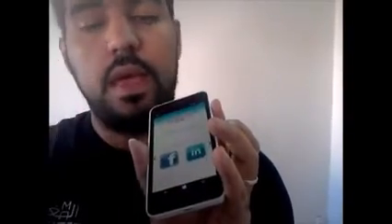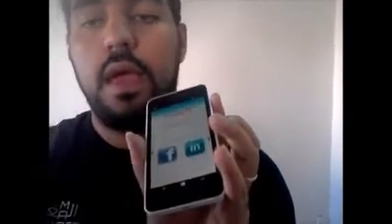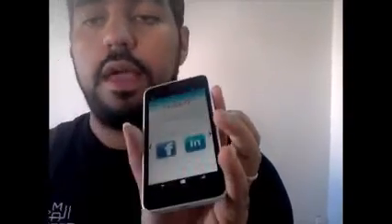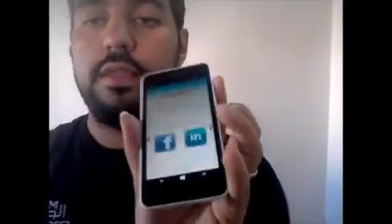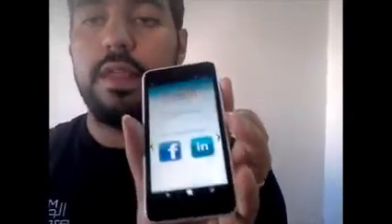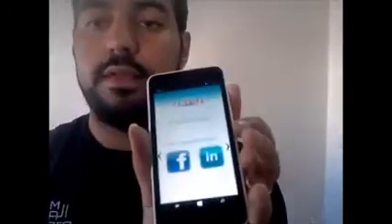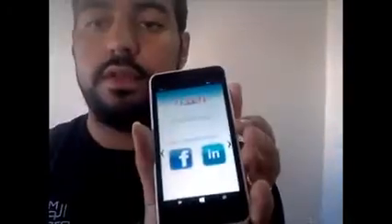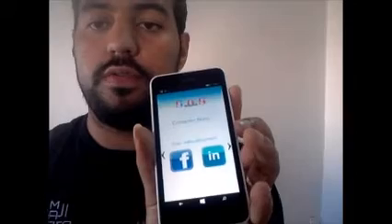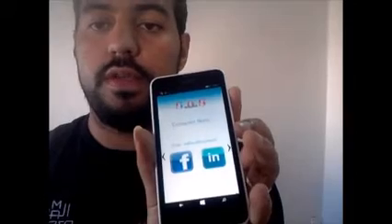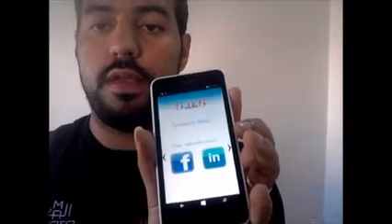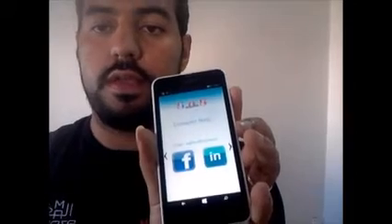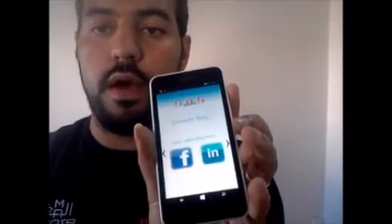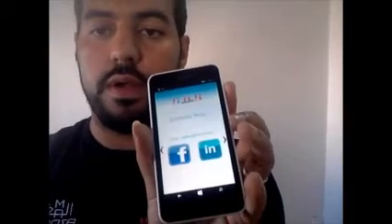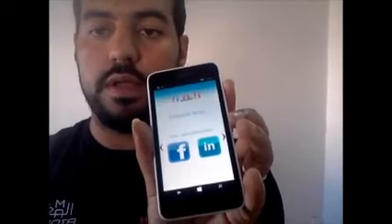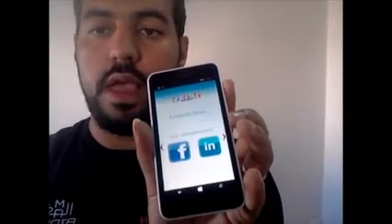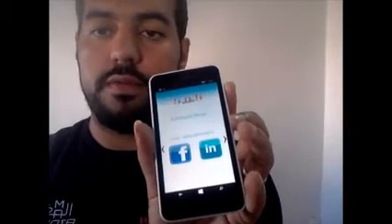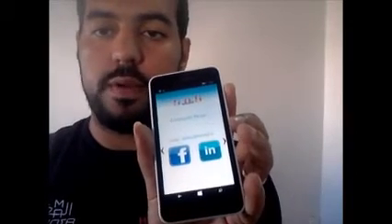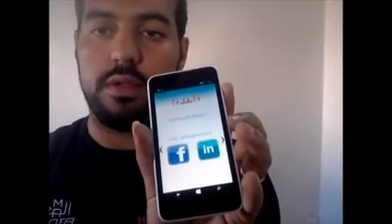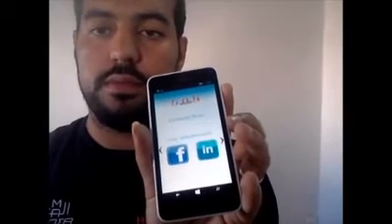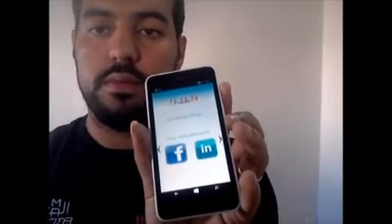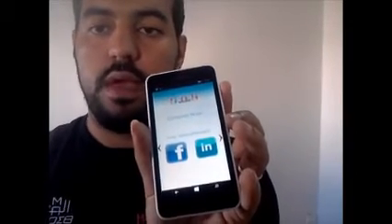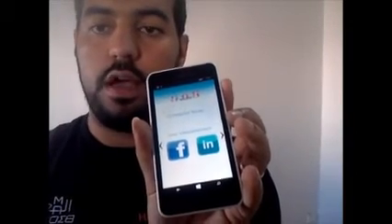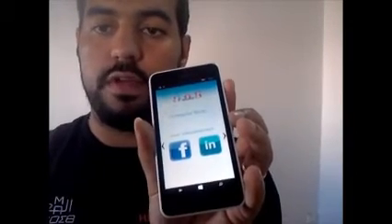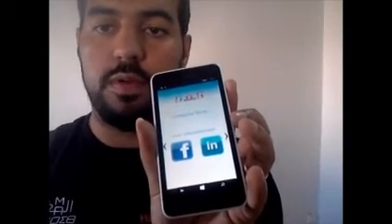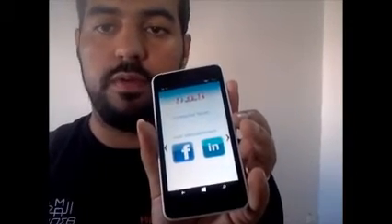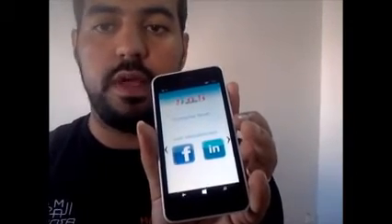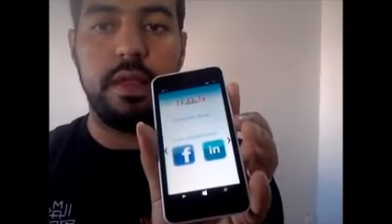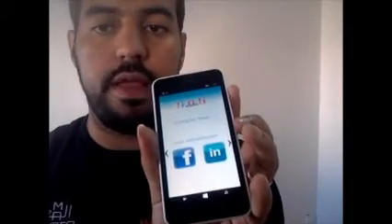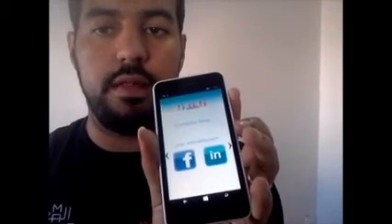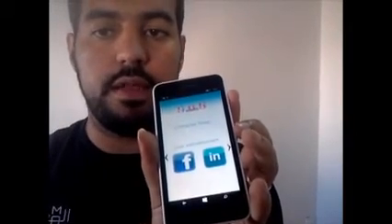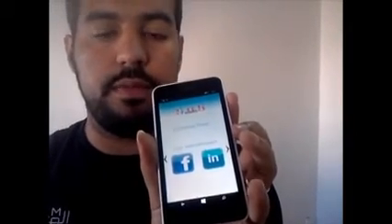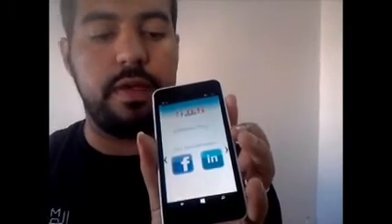The last interface is our contact information: our Facebook profile and our LinkedIn profile.